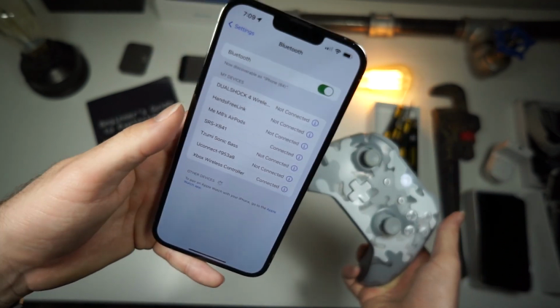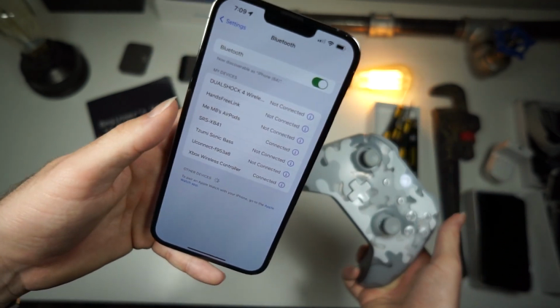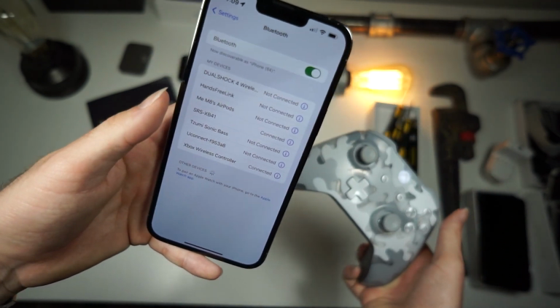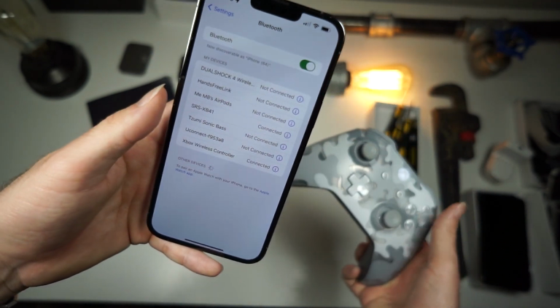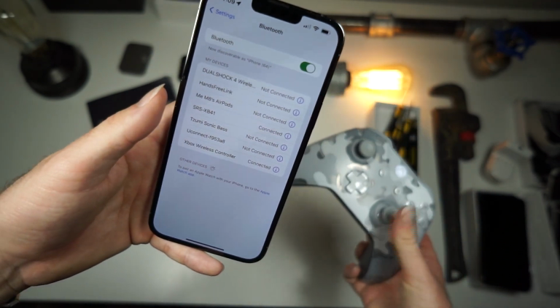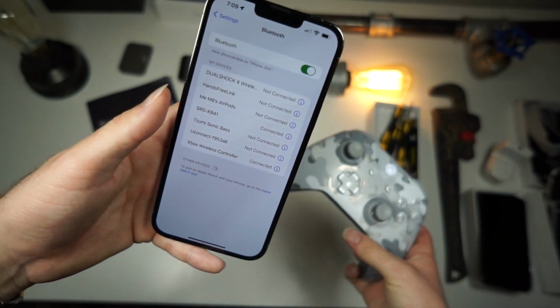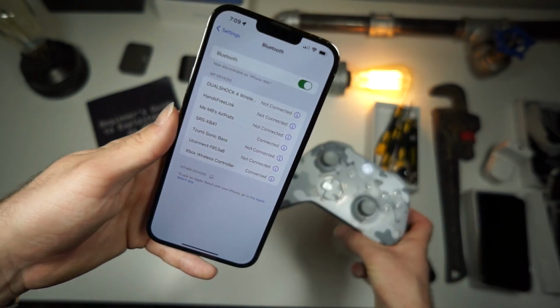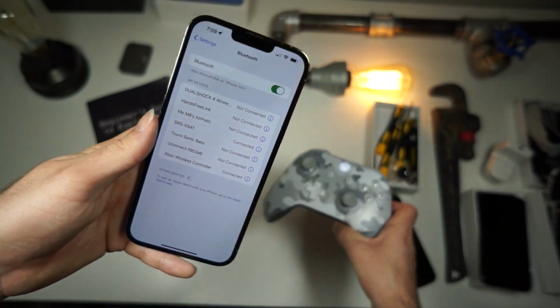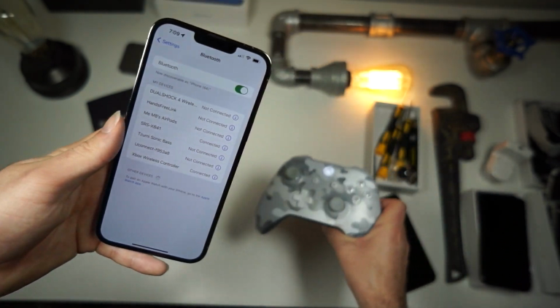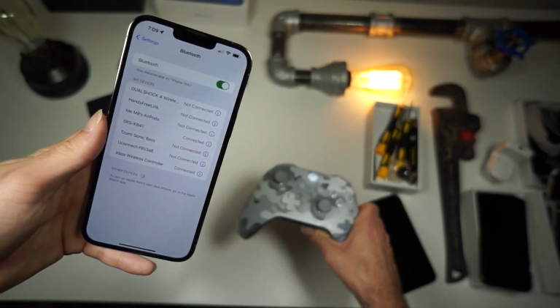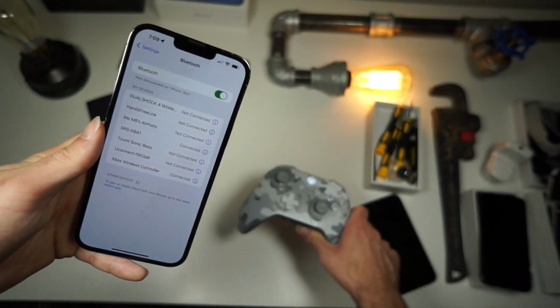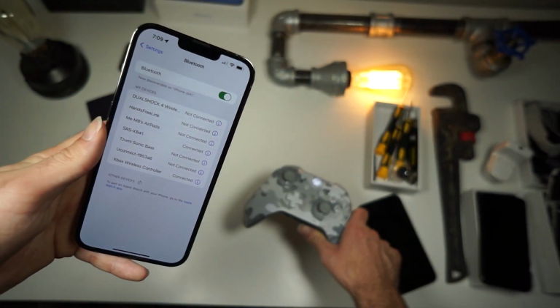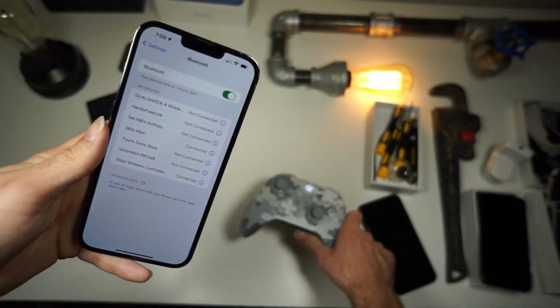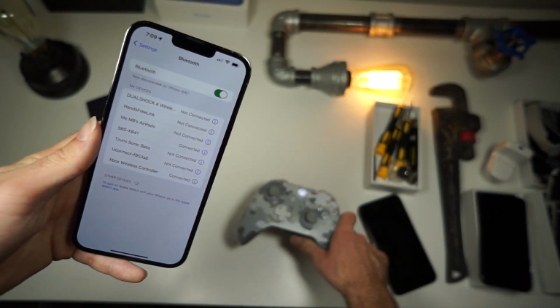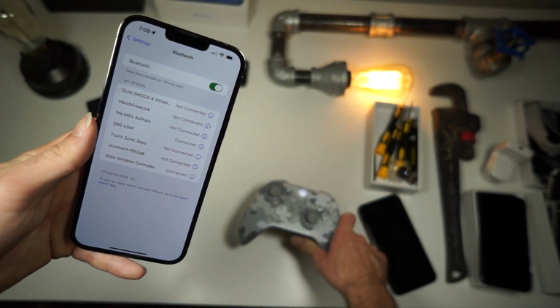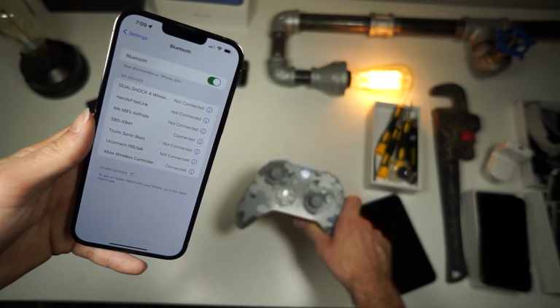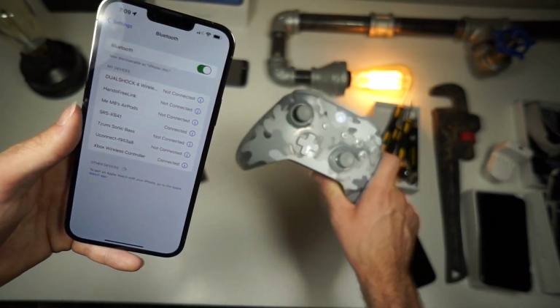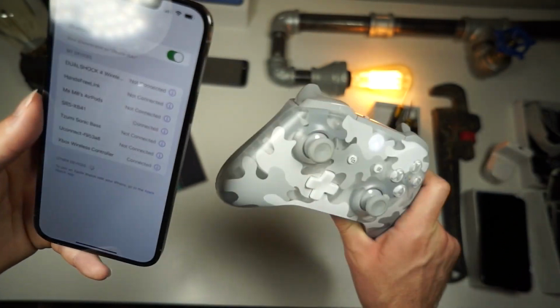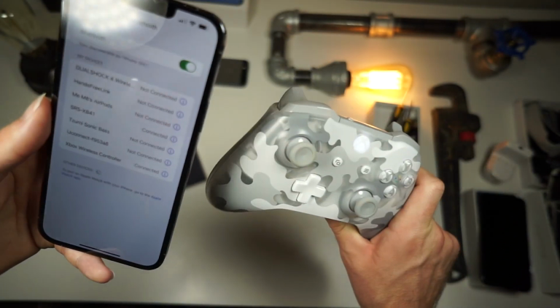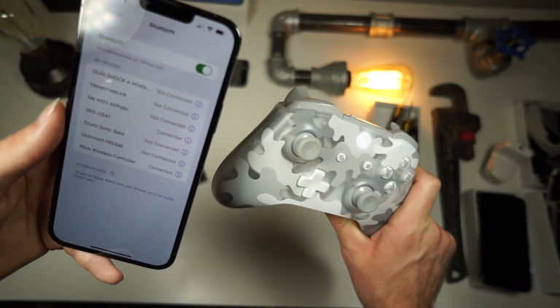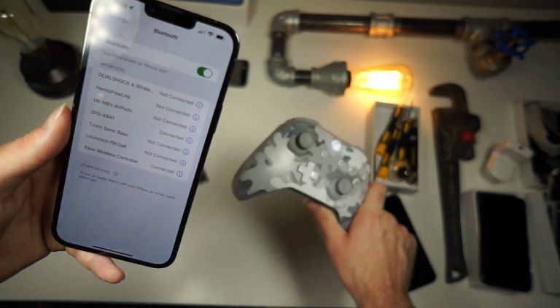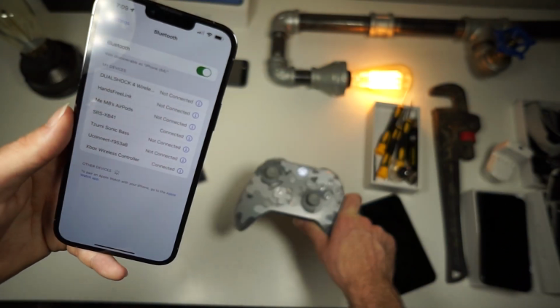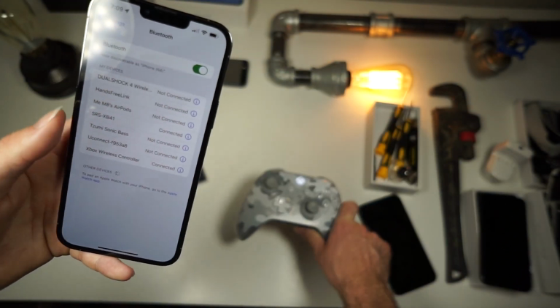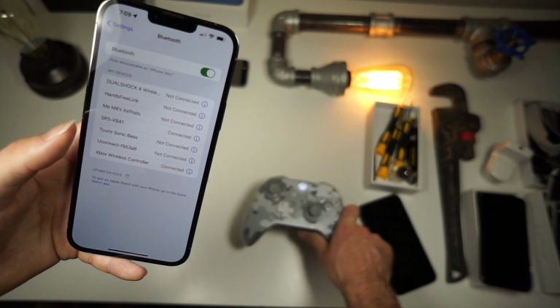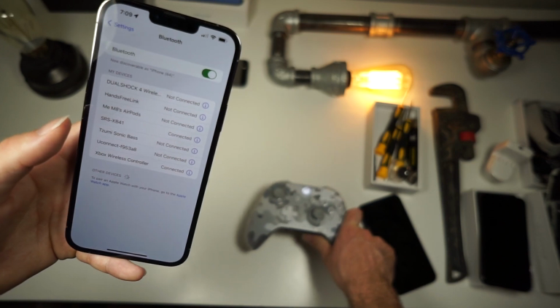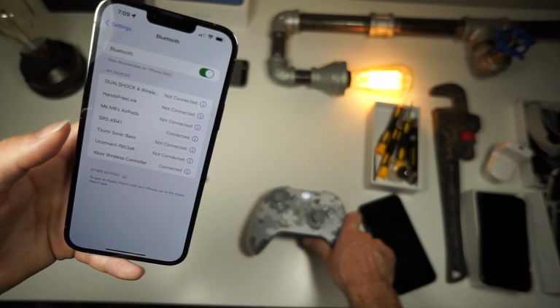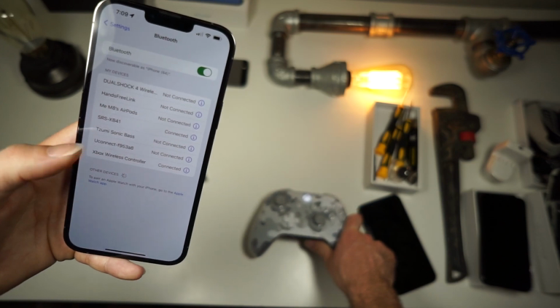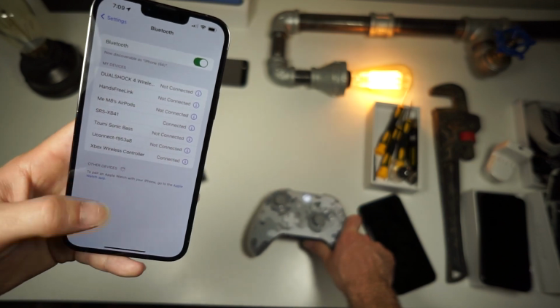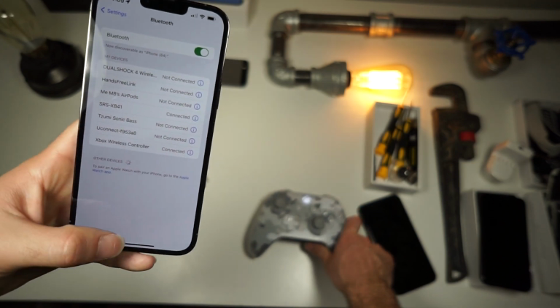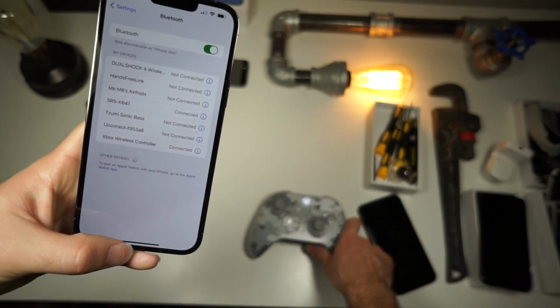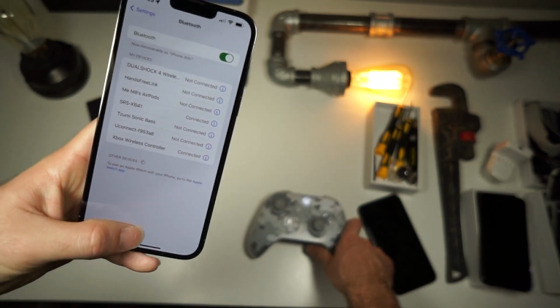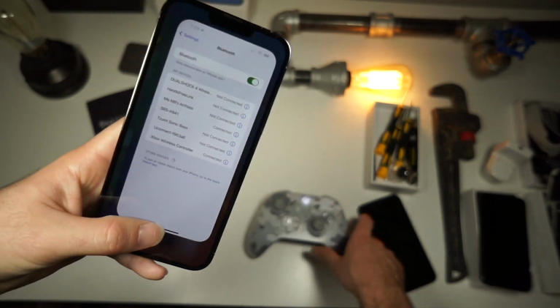Check out my other video as well for the PS4 controller — it's the same for the PS5 as well.